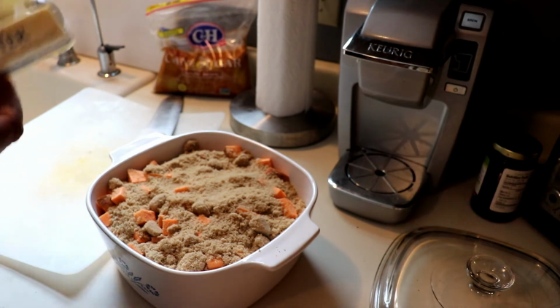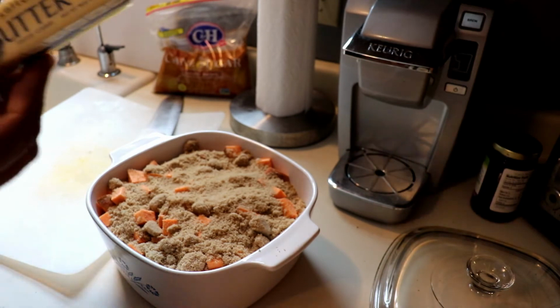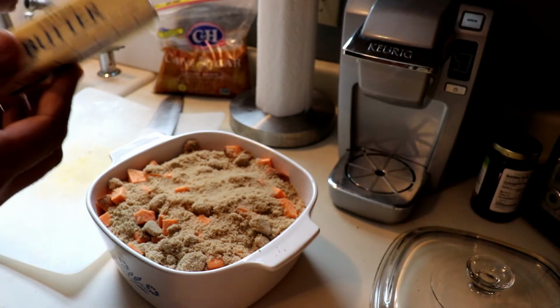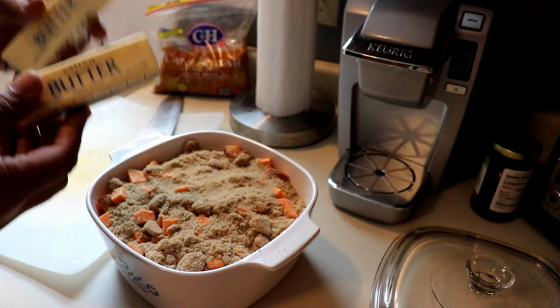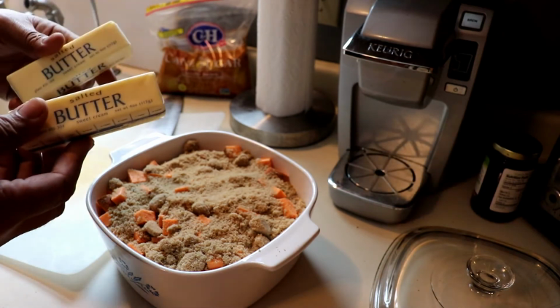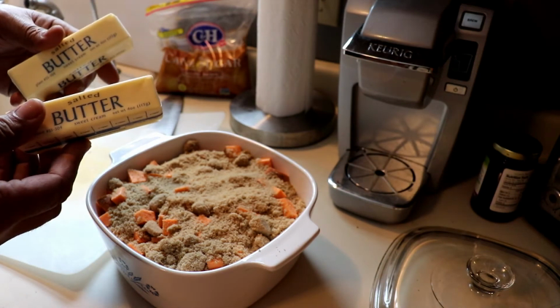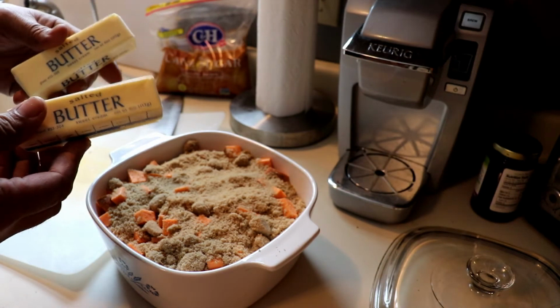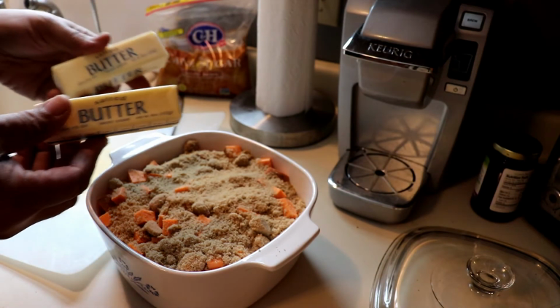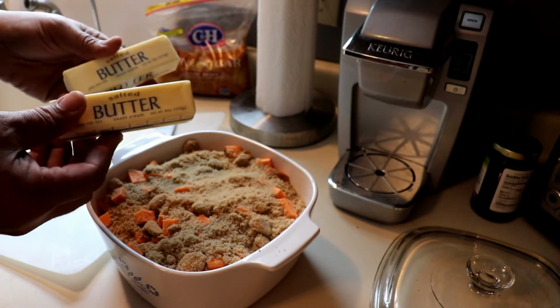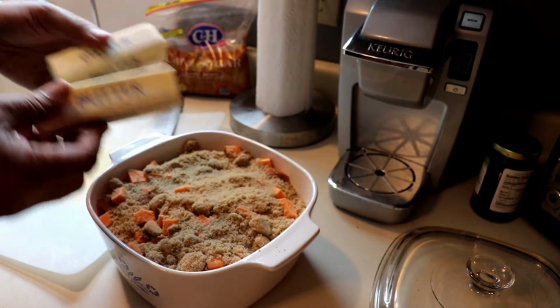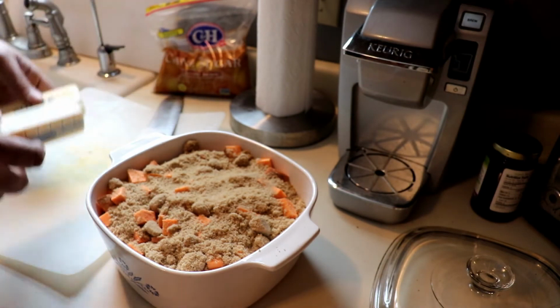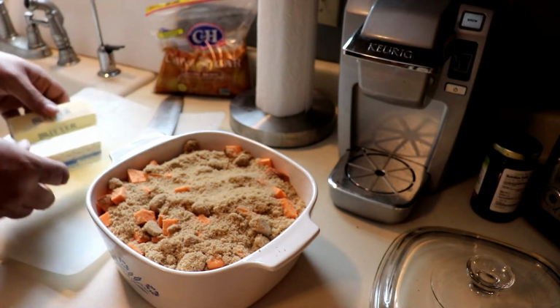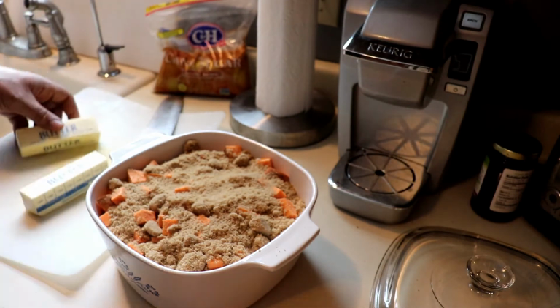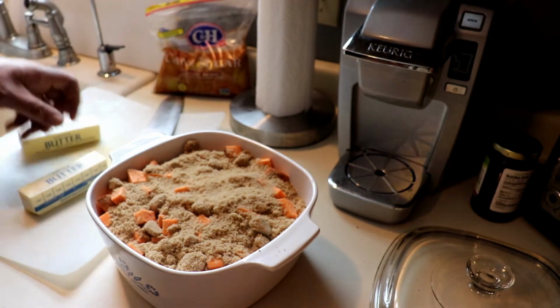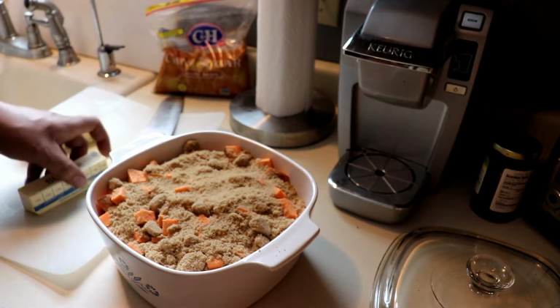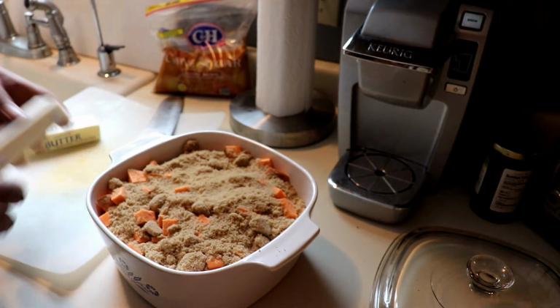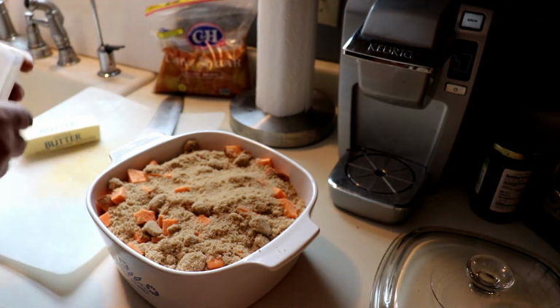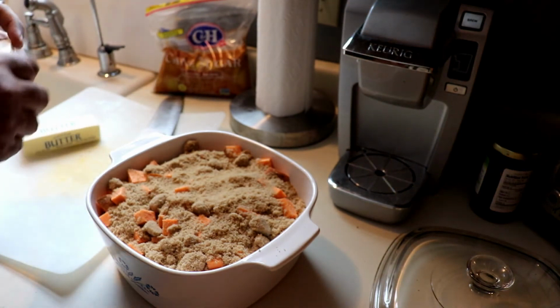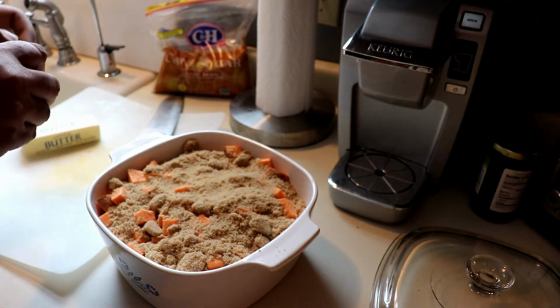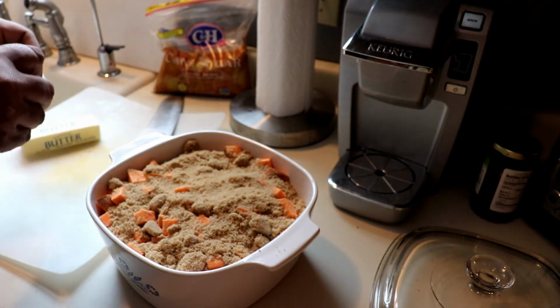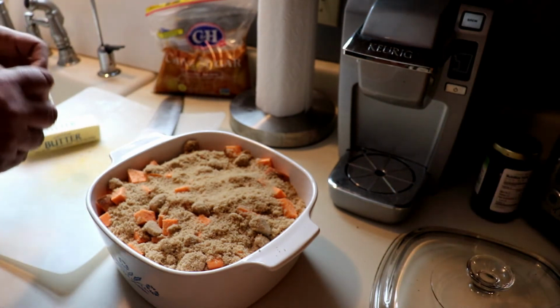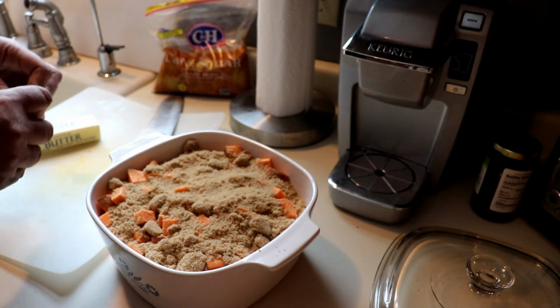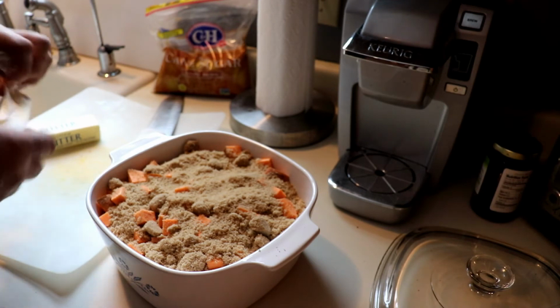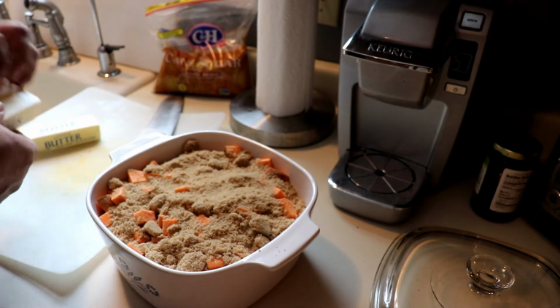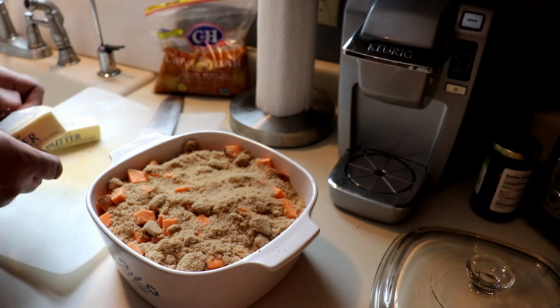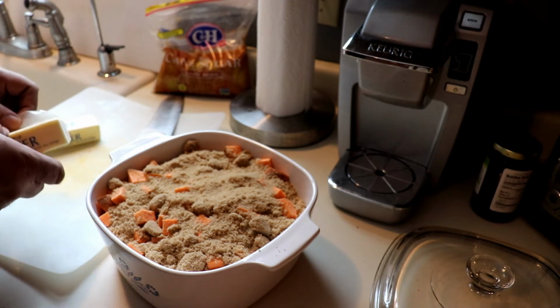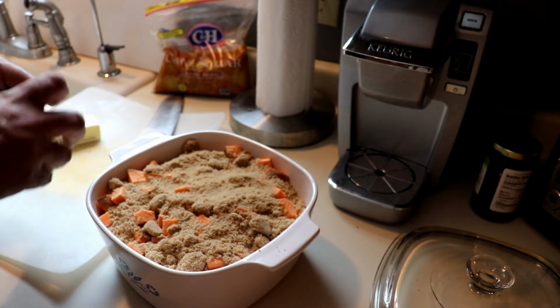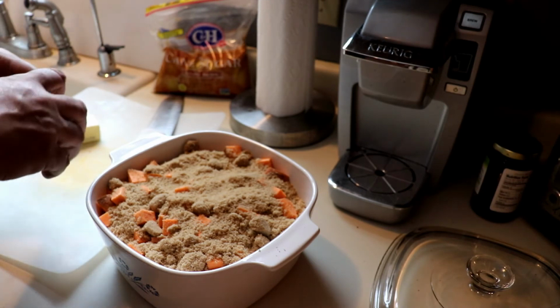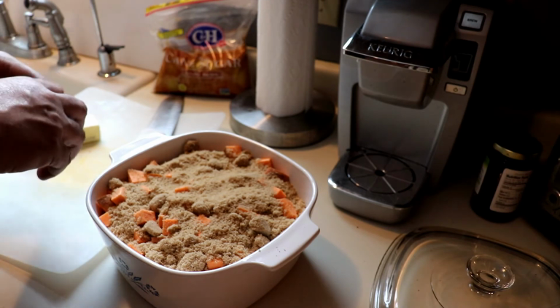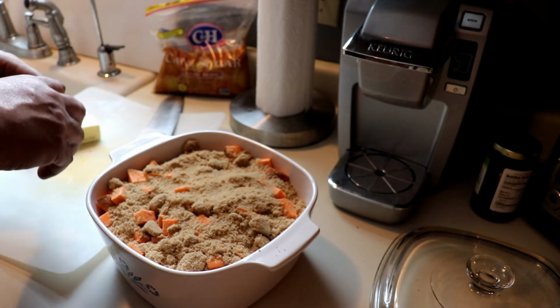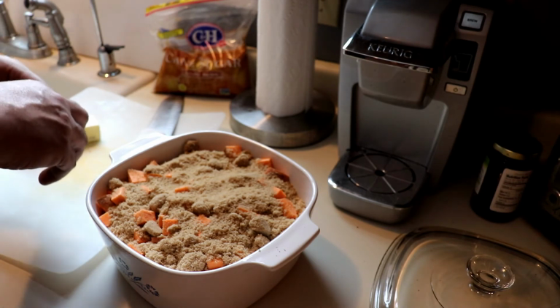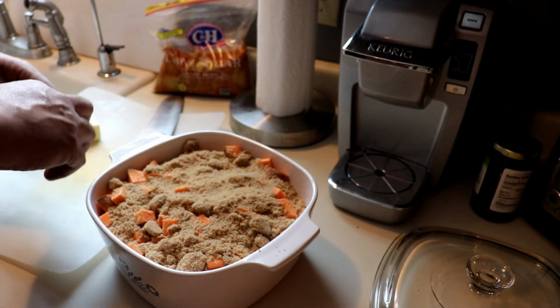And finally, we're going to add our butter. We're going to take these sticks of butter, cut them into quarters lengthwise, and layer them over the top of the brown sugar.